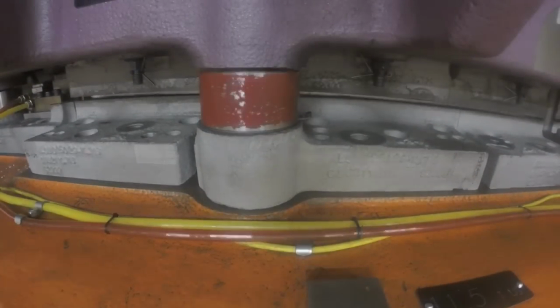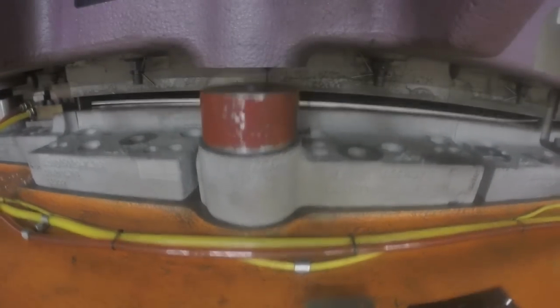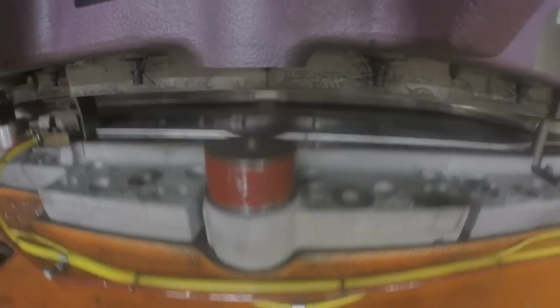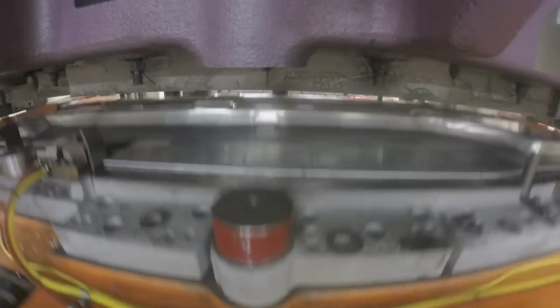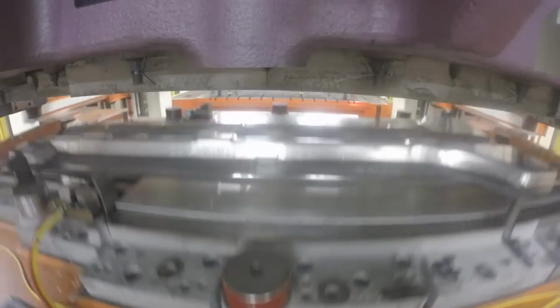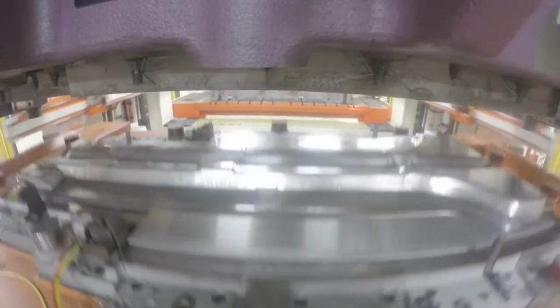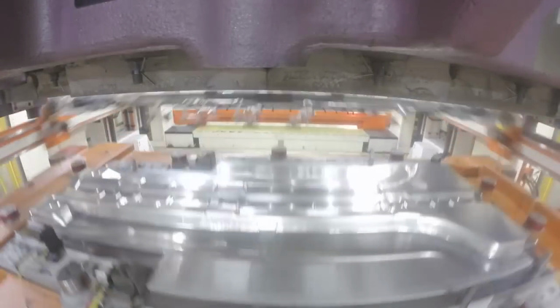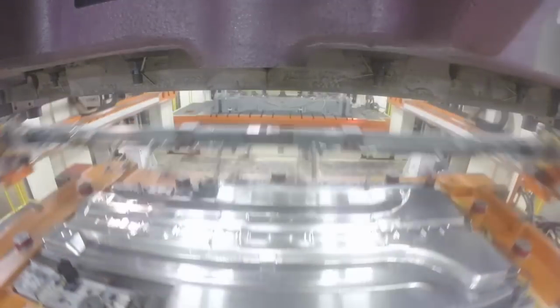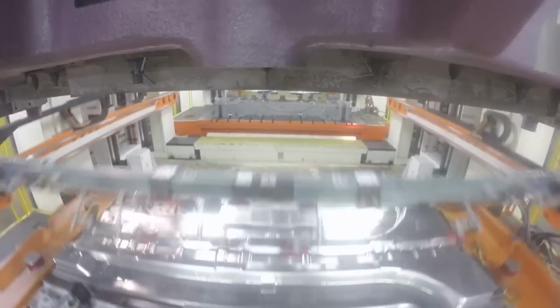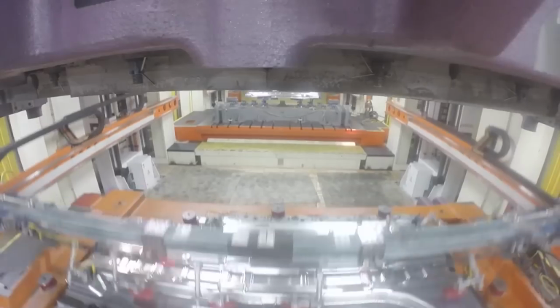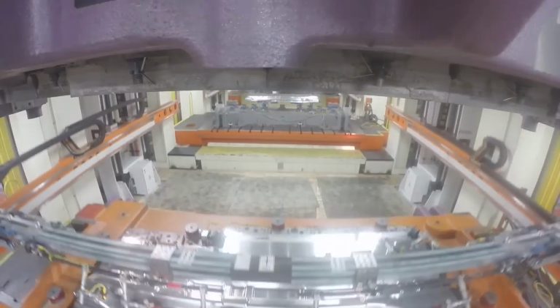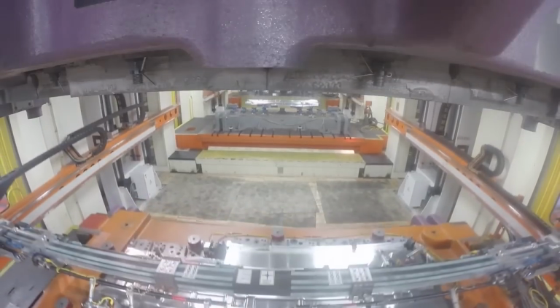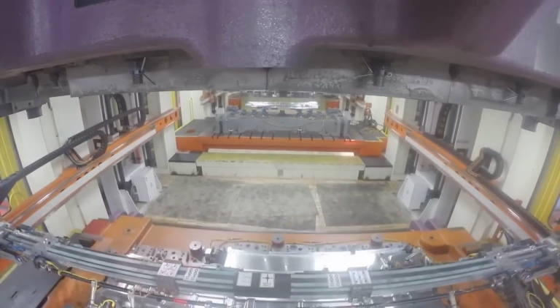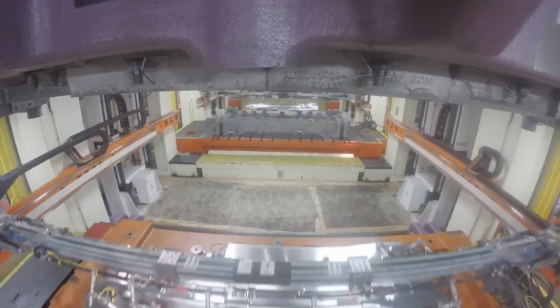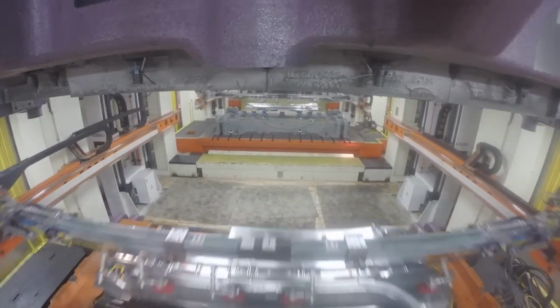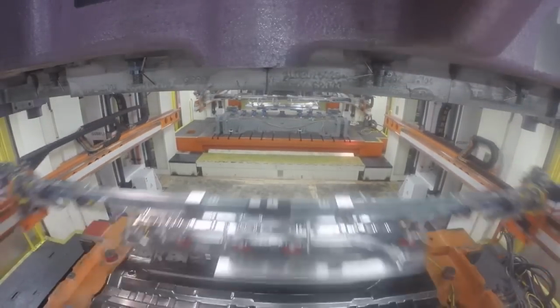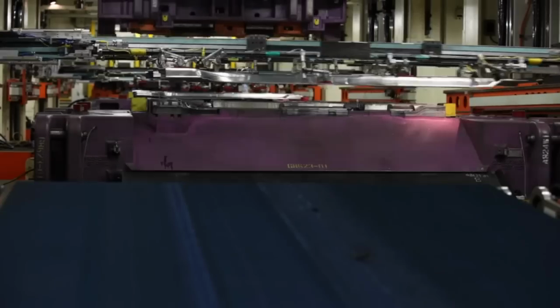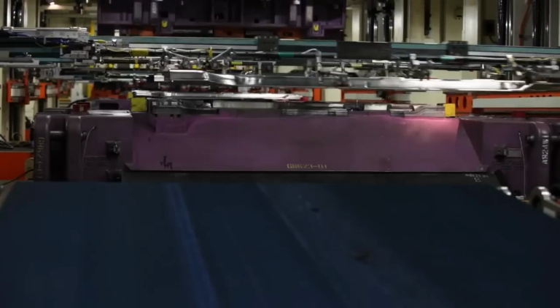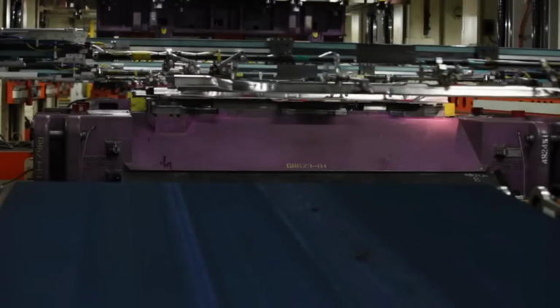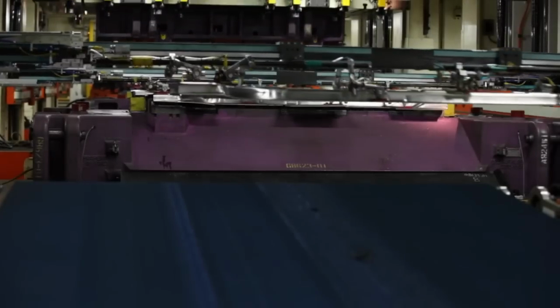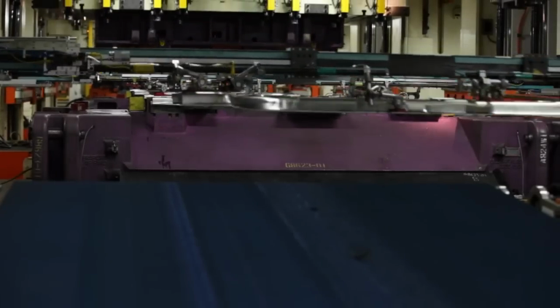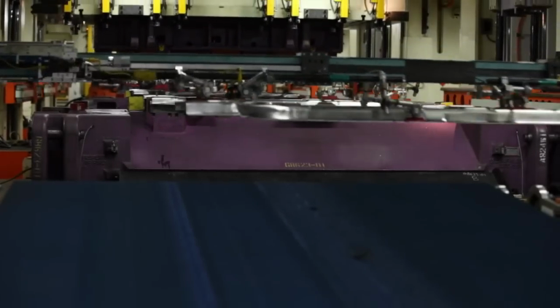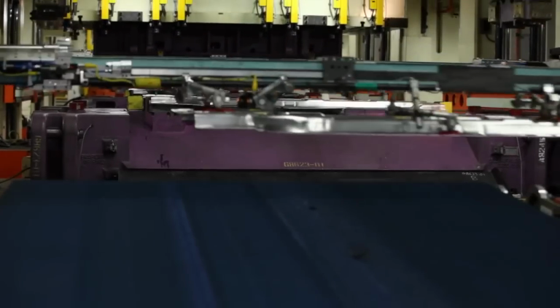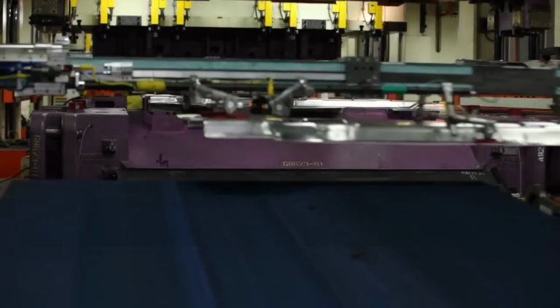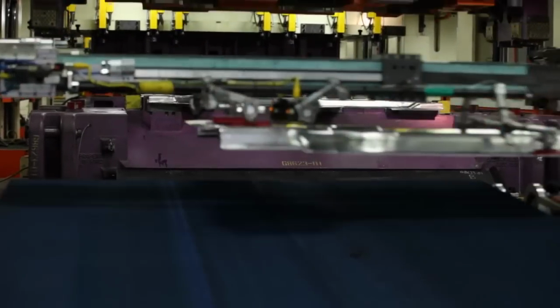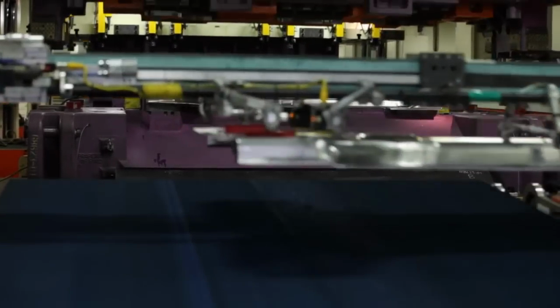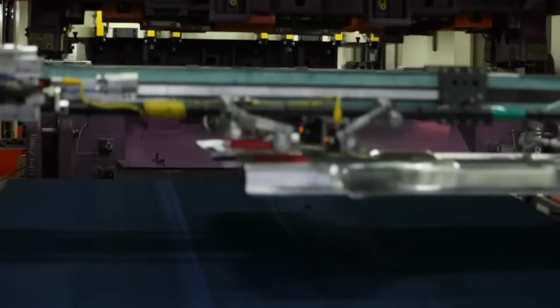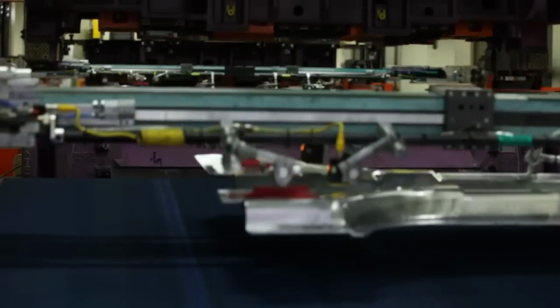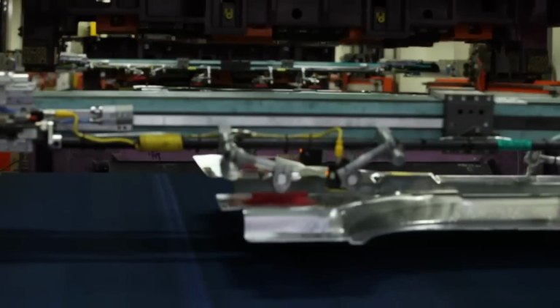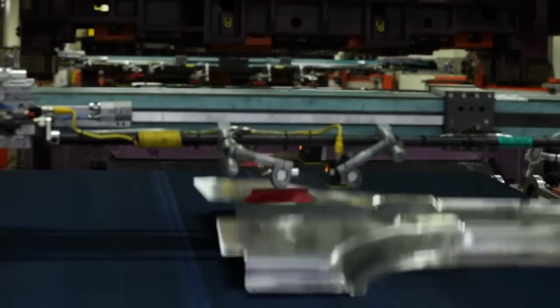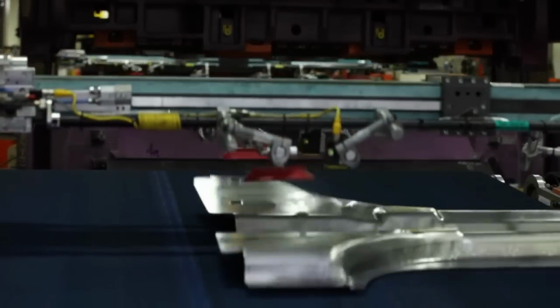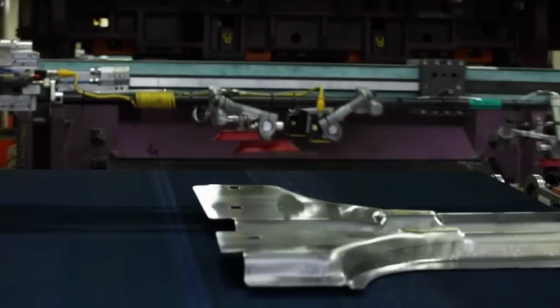To start, press lines stamp four different types of high-strength aluminum alloys to form the cab and cargo box.